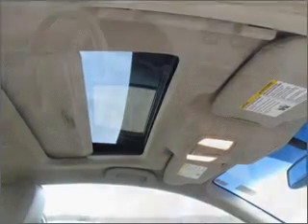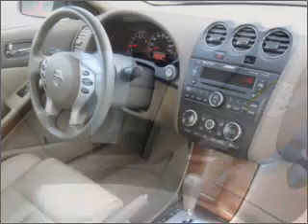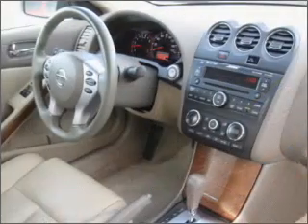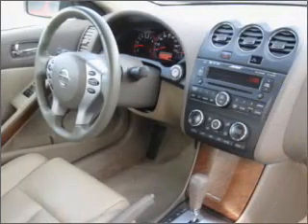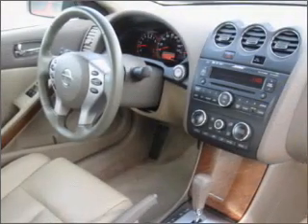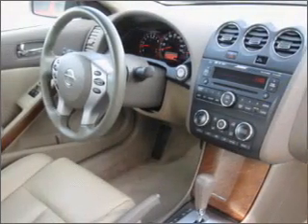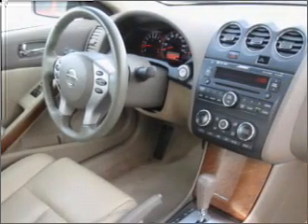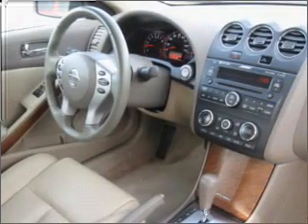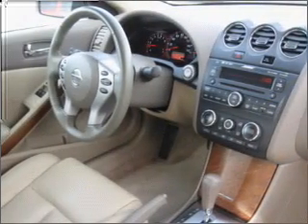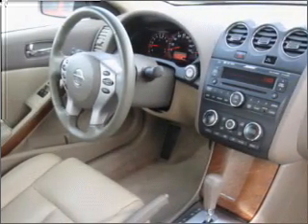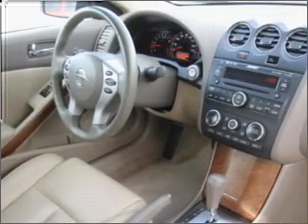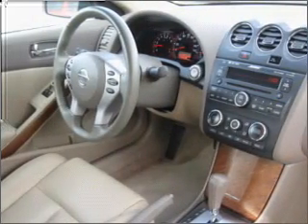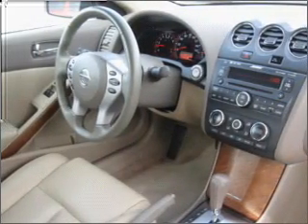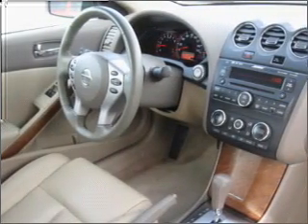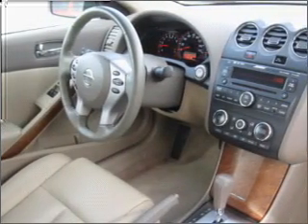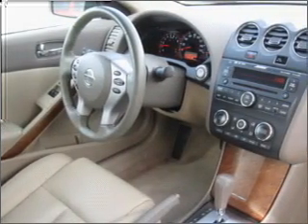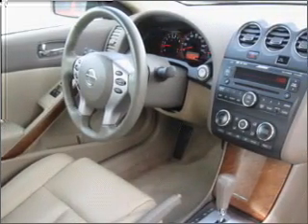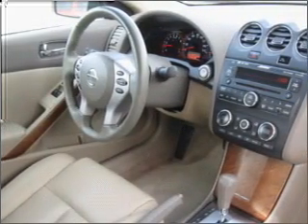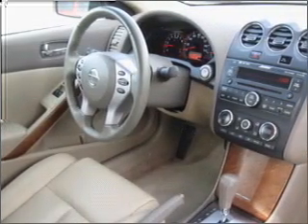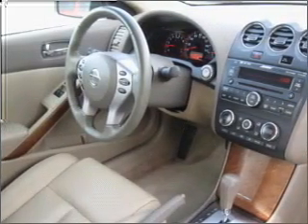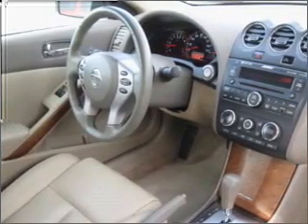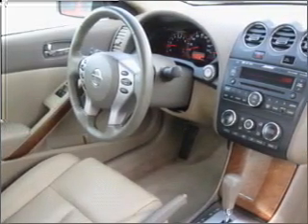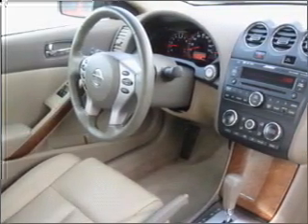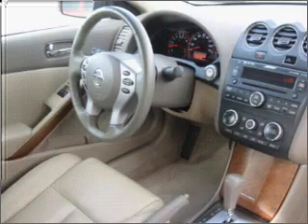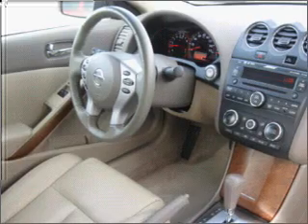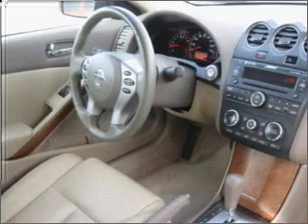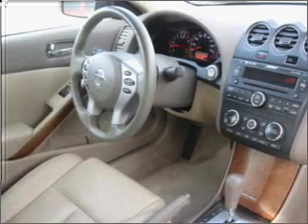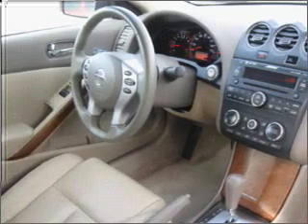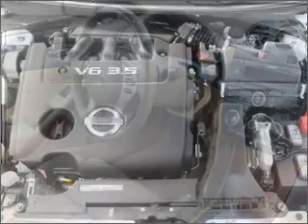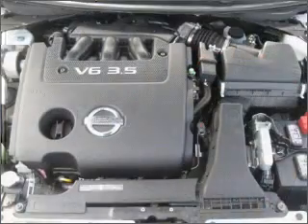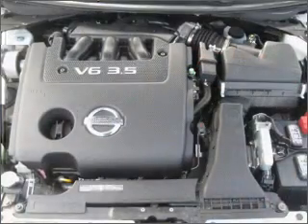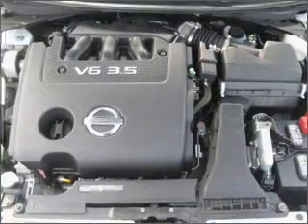It also provides you with a sense of security with its safety features, including fog lamps, steering wheel audio controls, four-wheel ABS, and more.